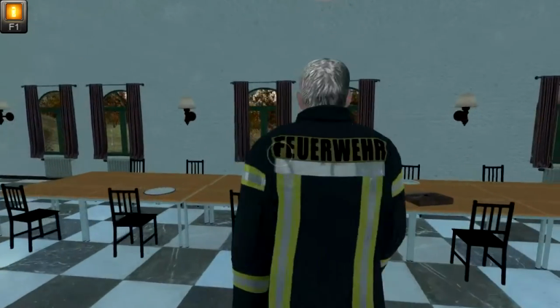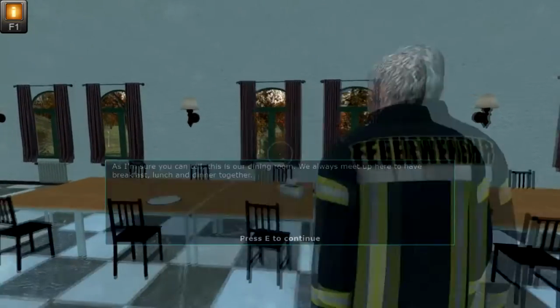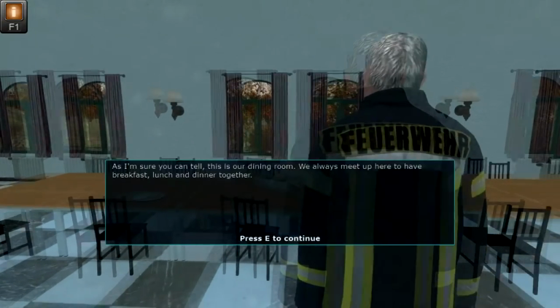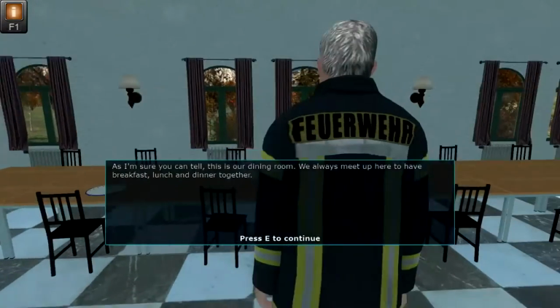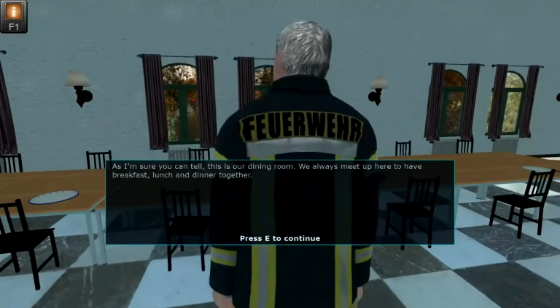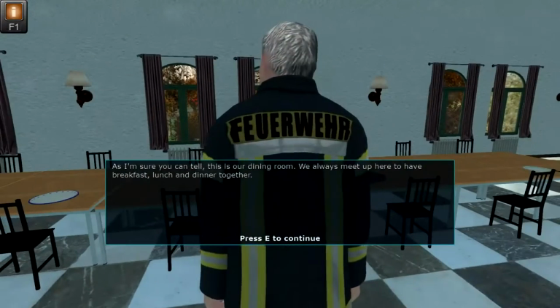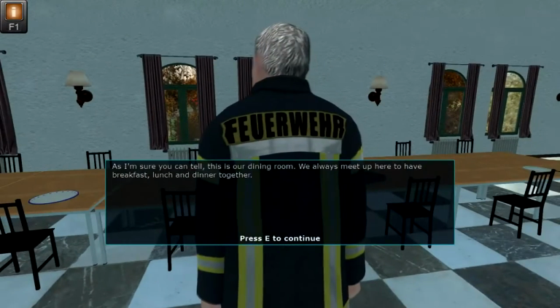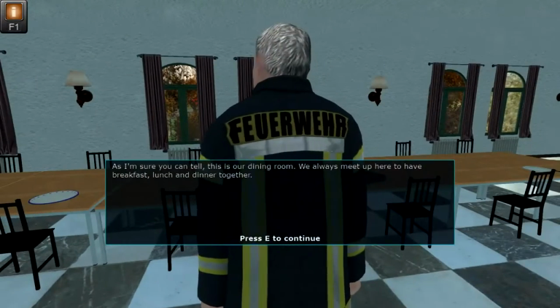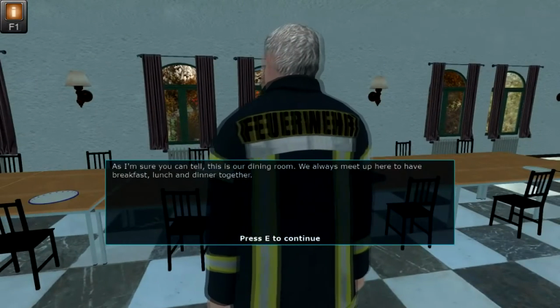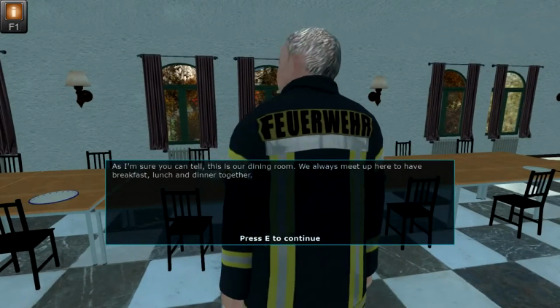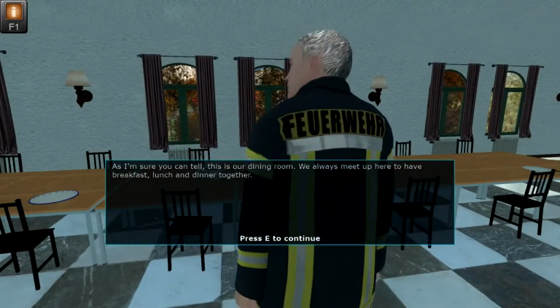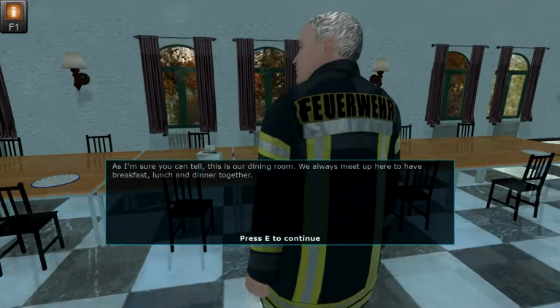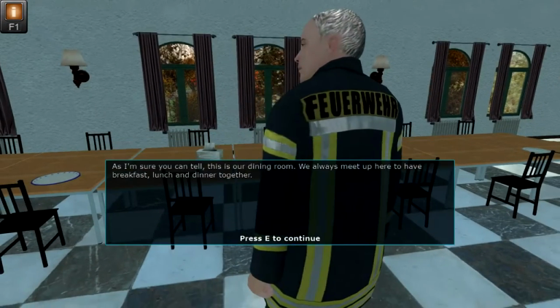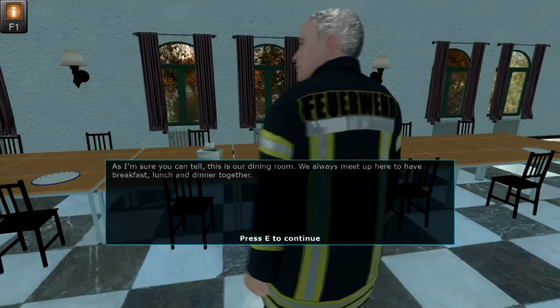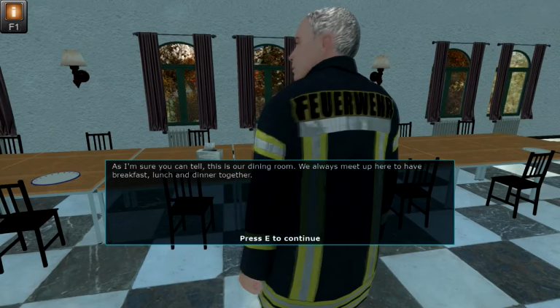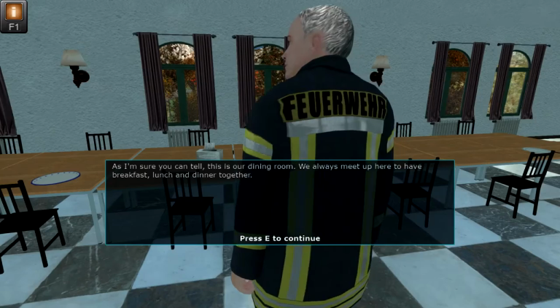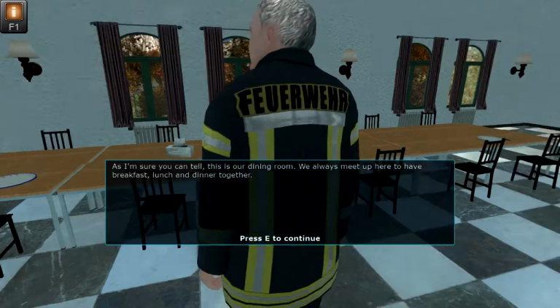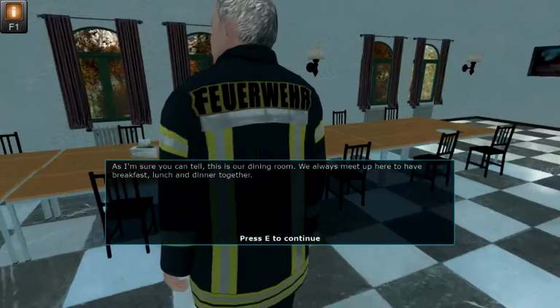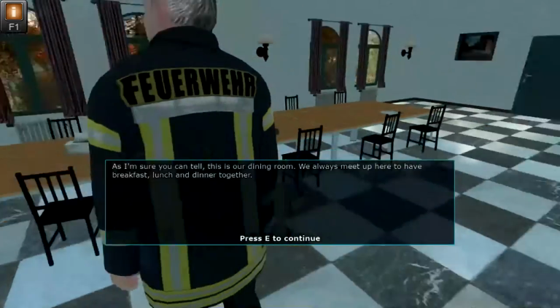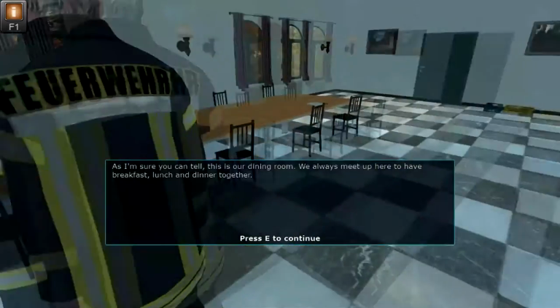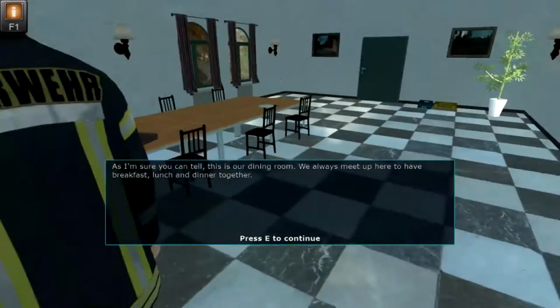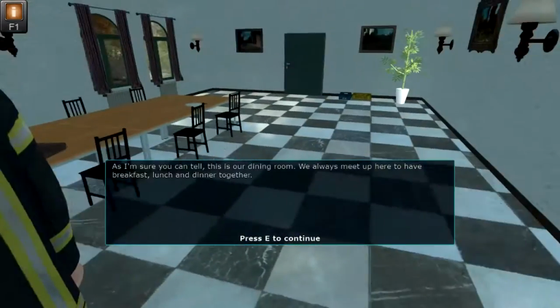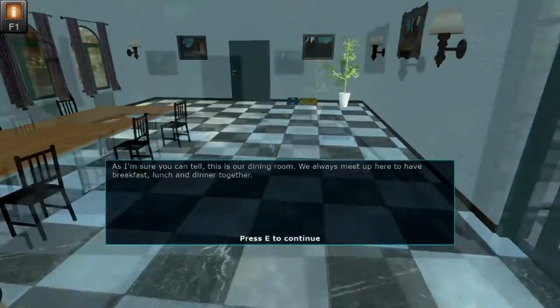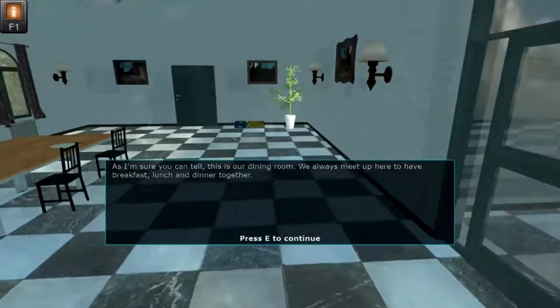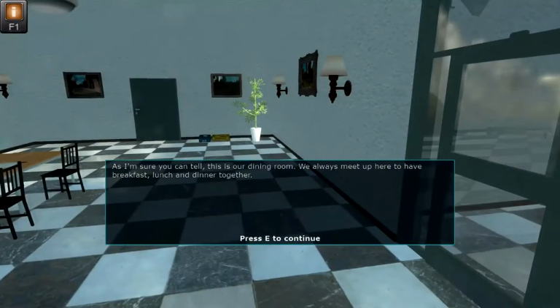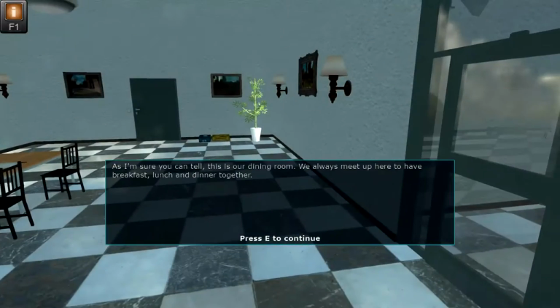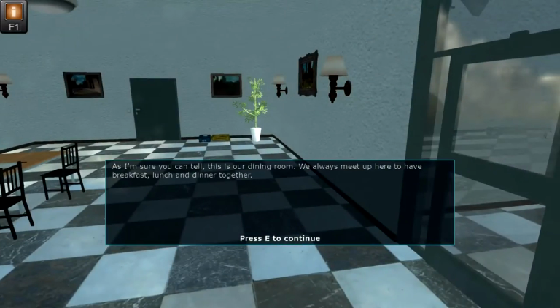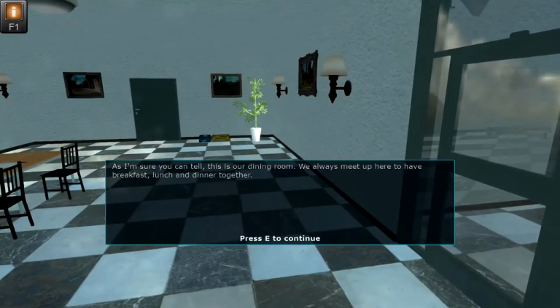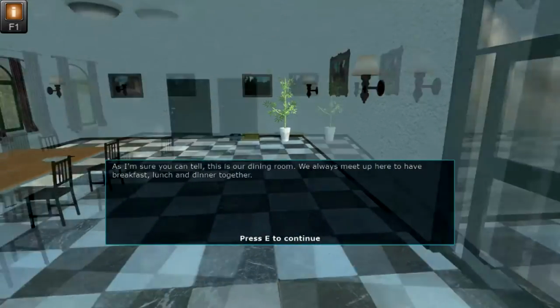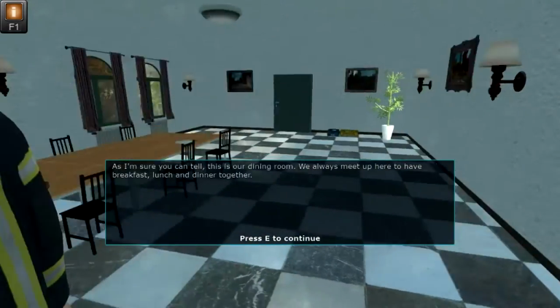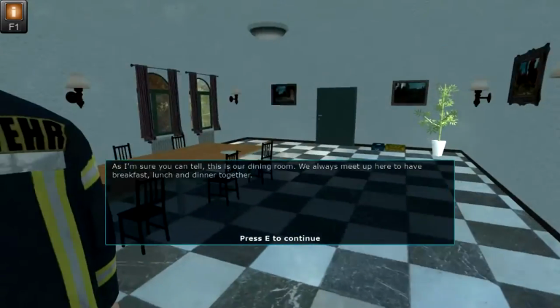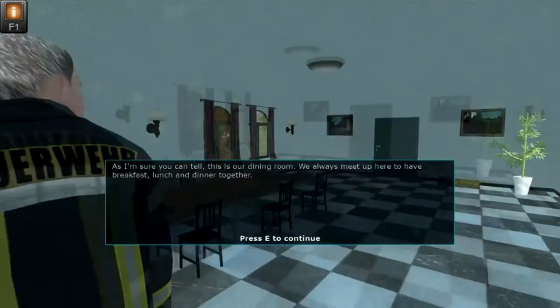As I'm sure you can tell, this is our dining room. We always meet up here to have breakfast, lunch, and dinner together.